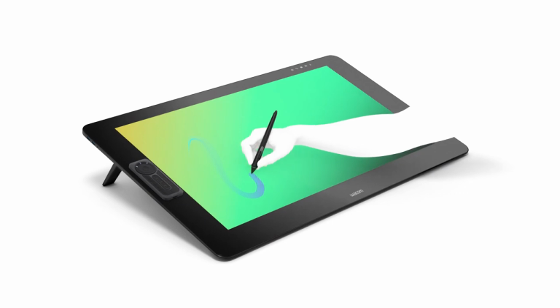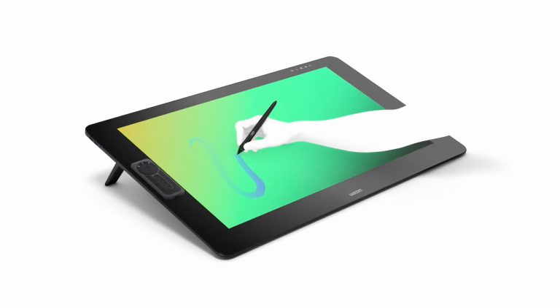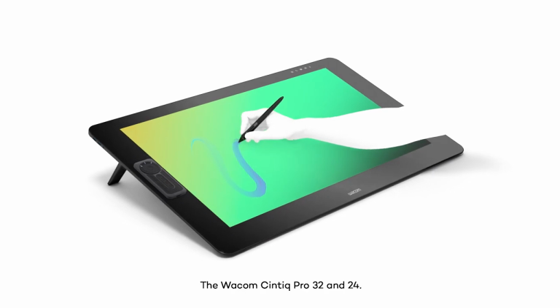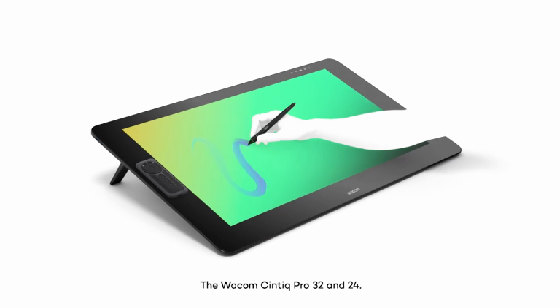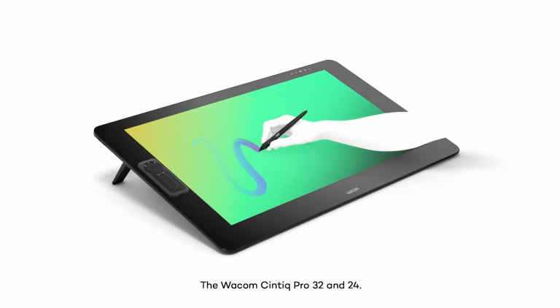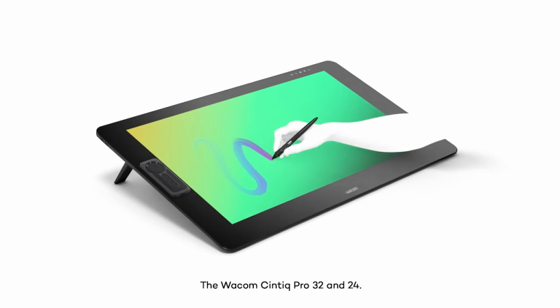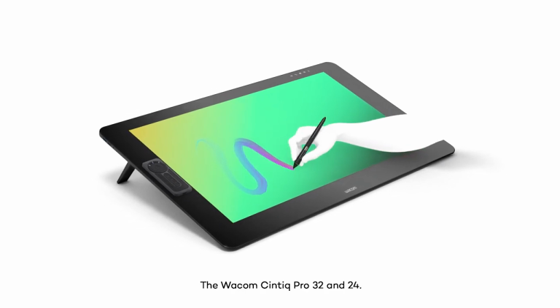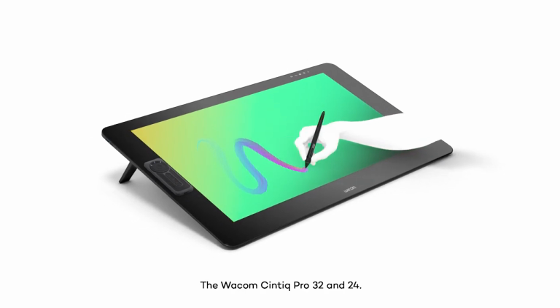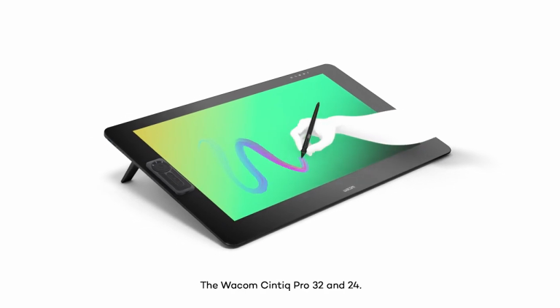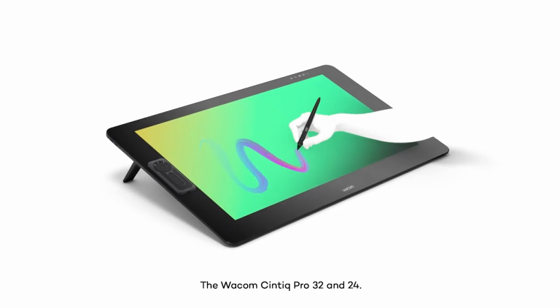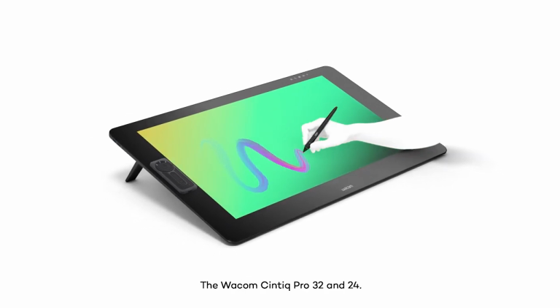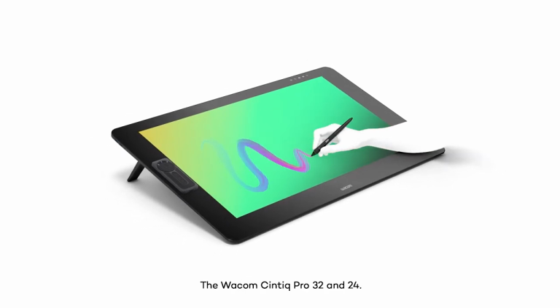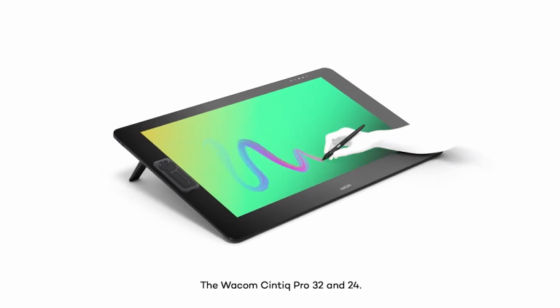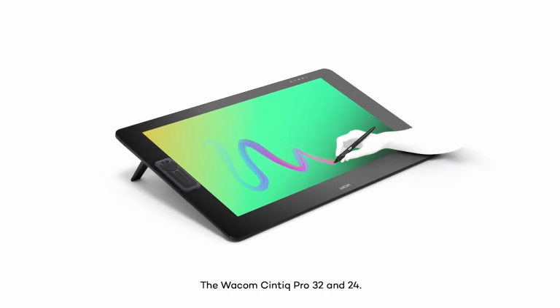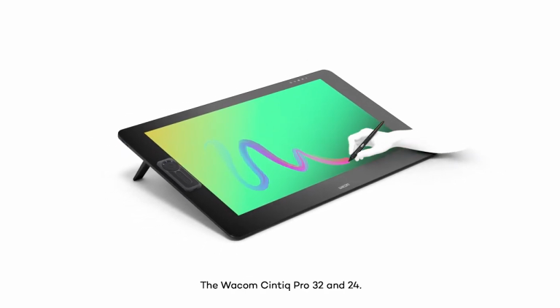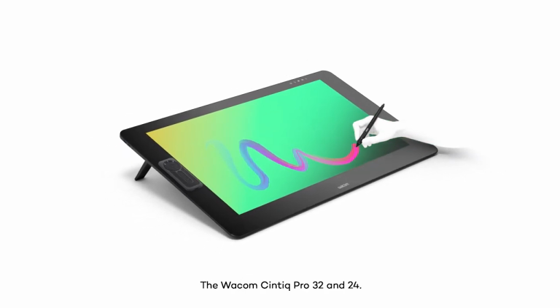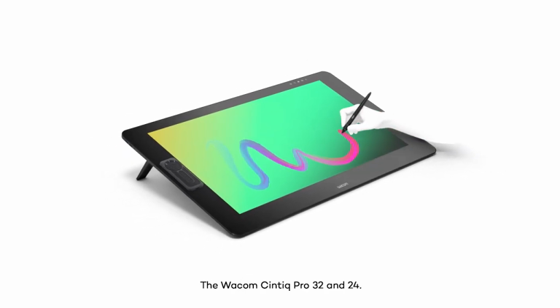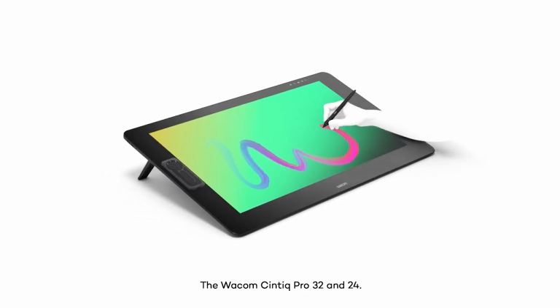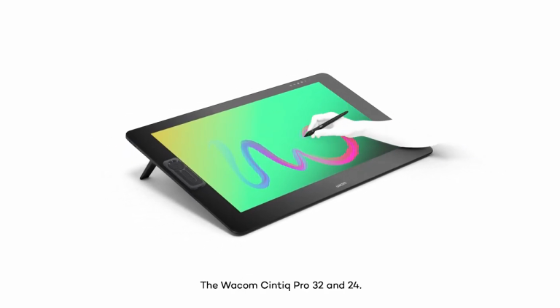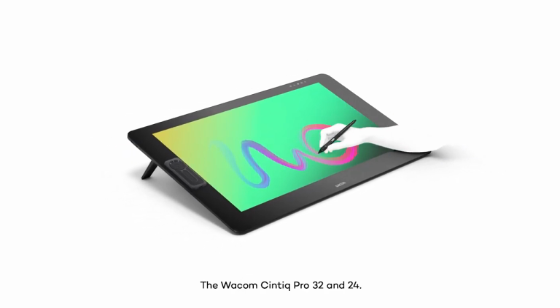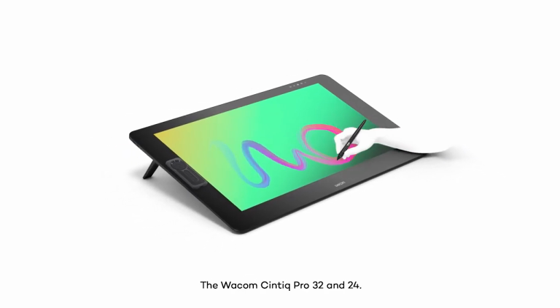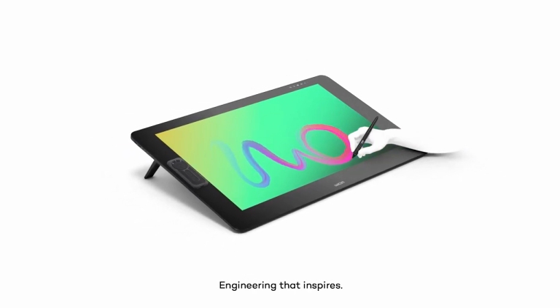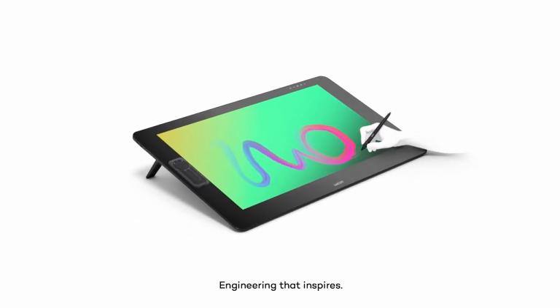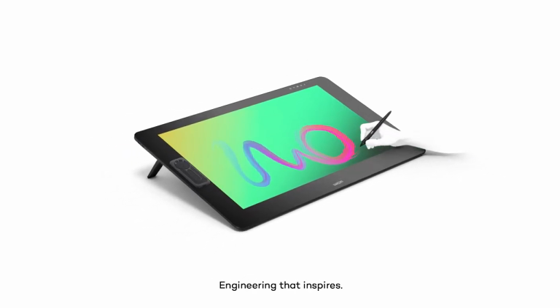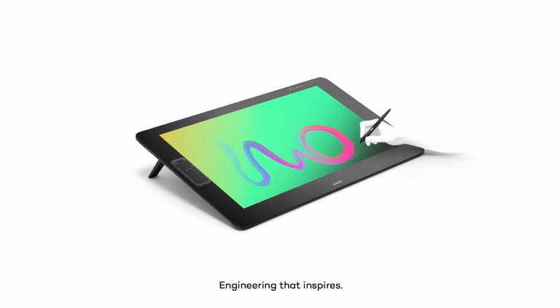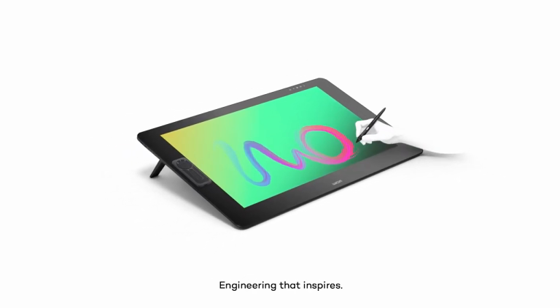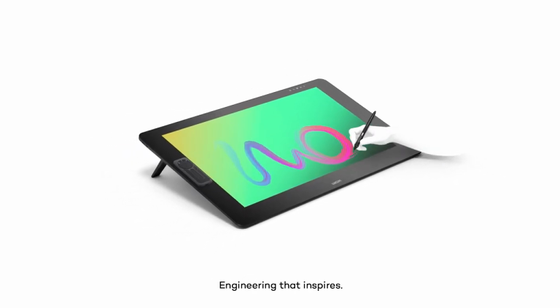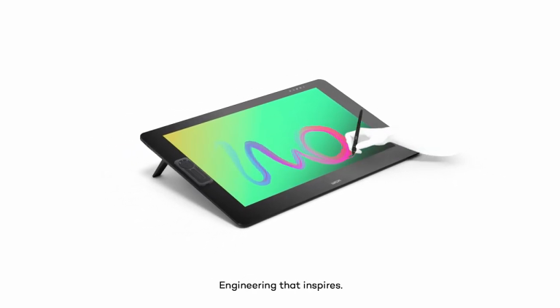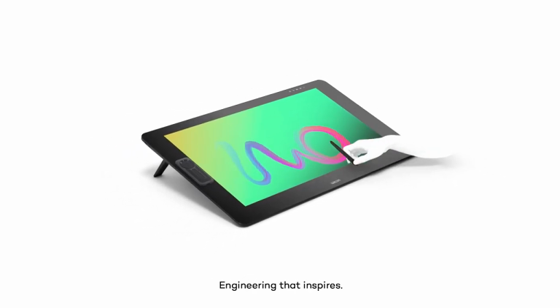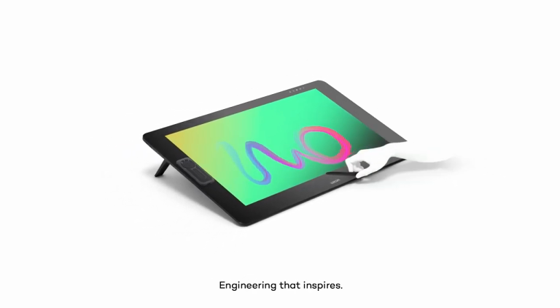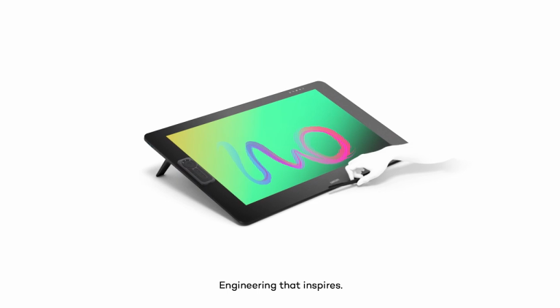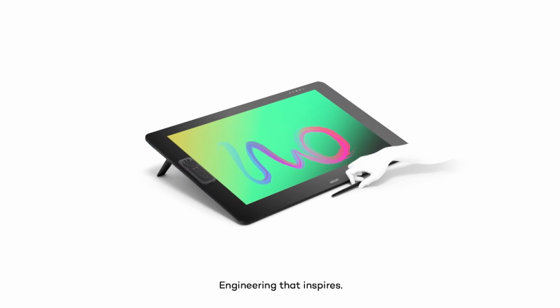The Wacom Cintiq Pro 32 and 24. Engineering that inspires.